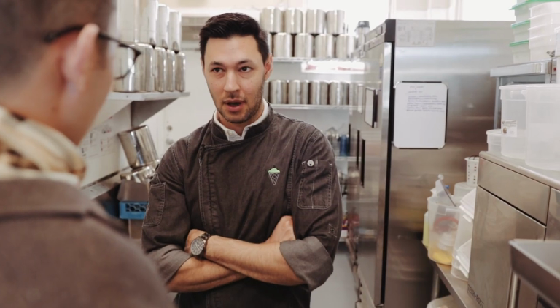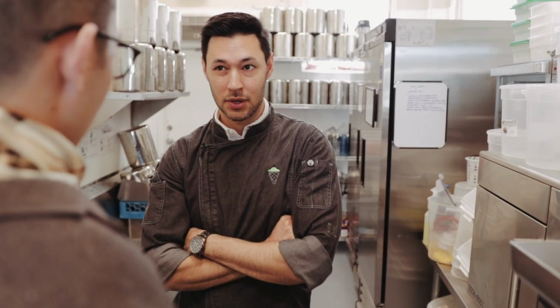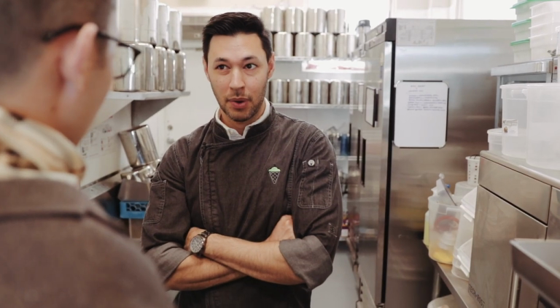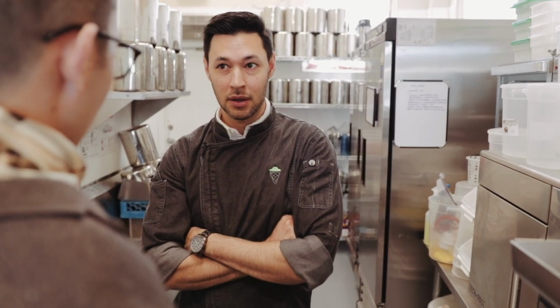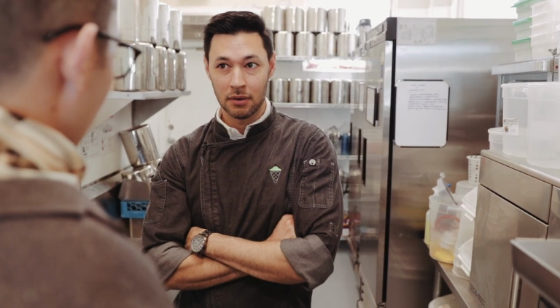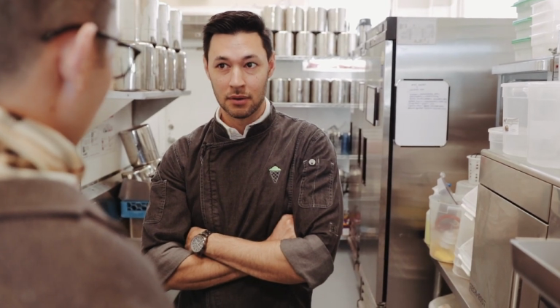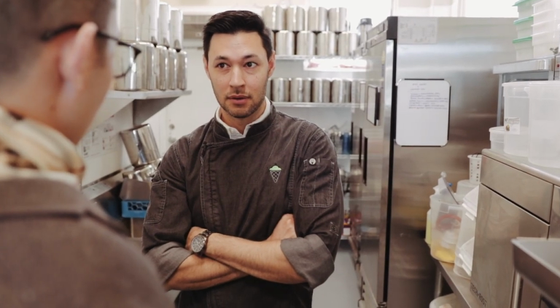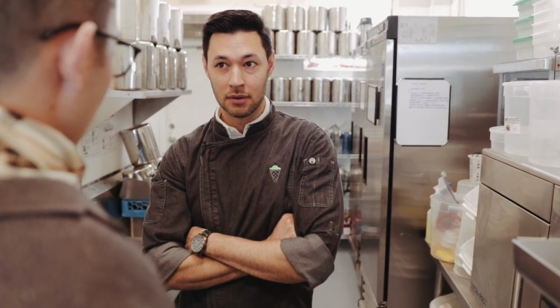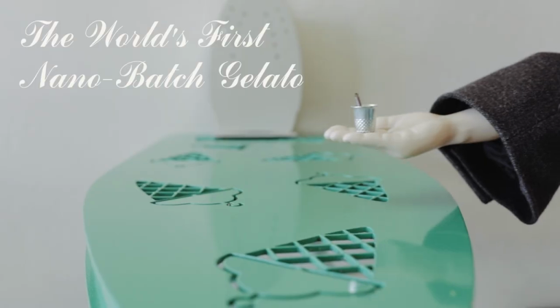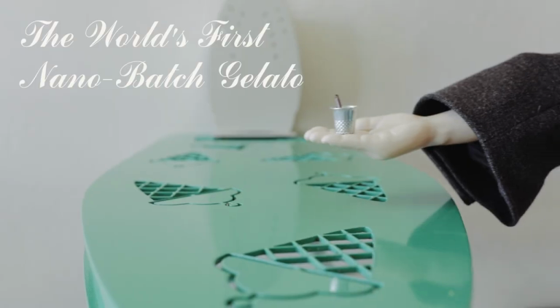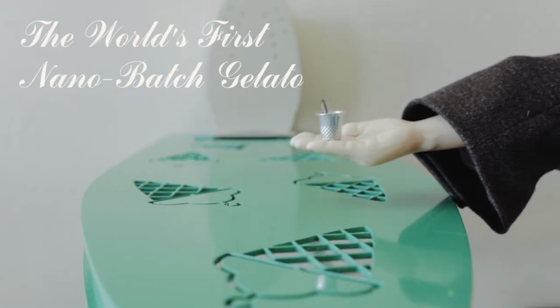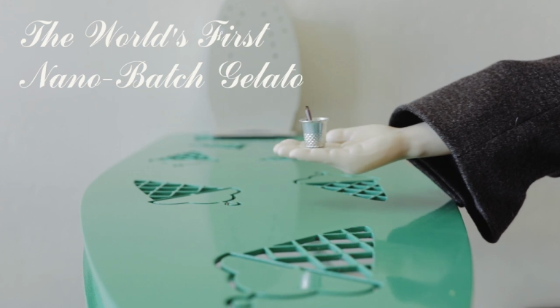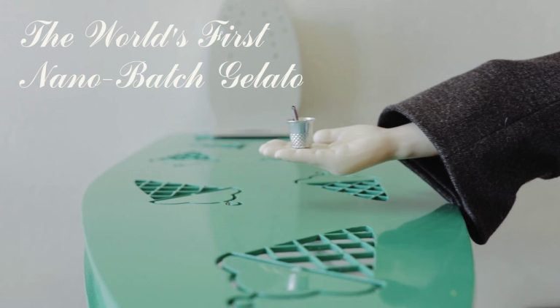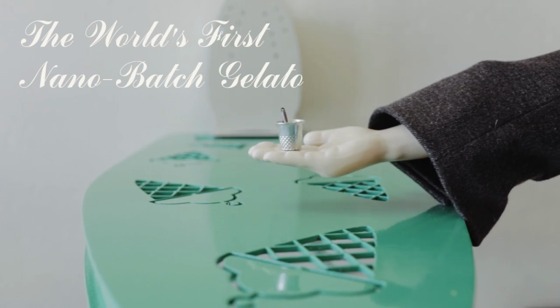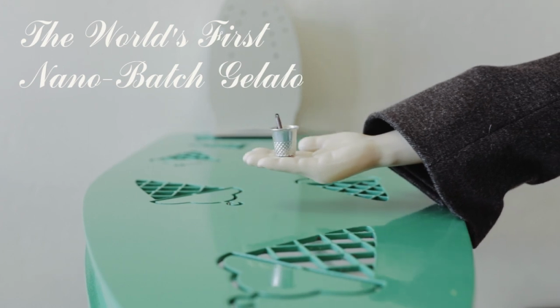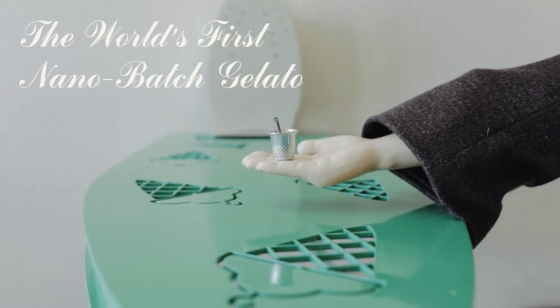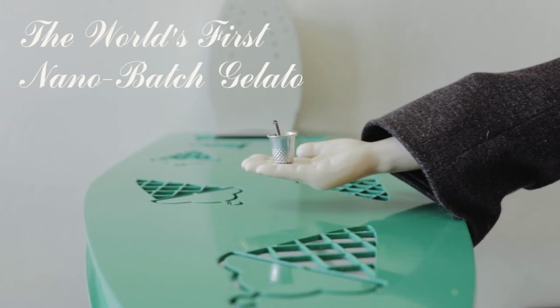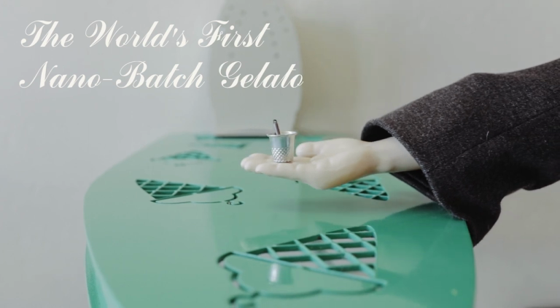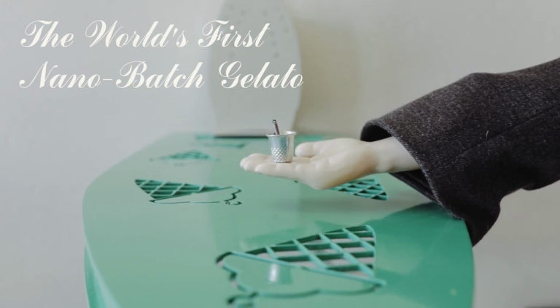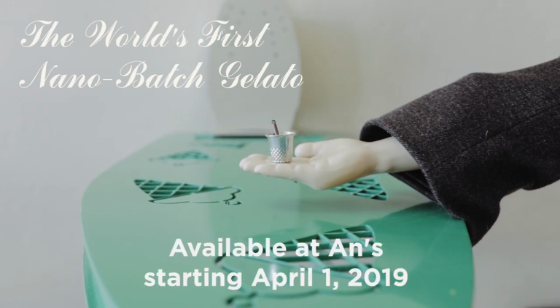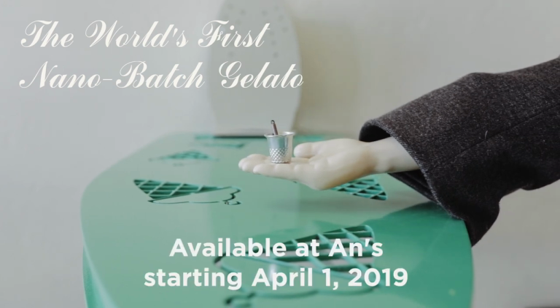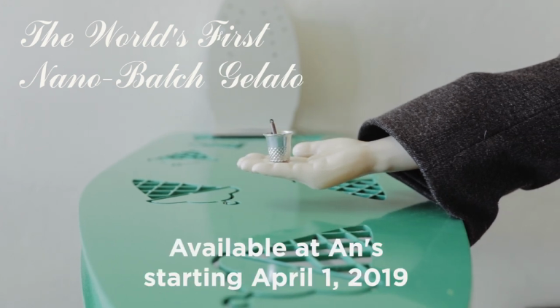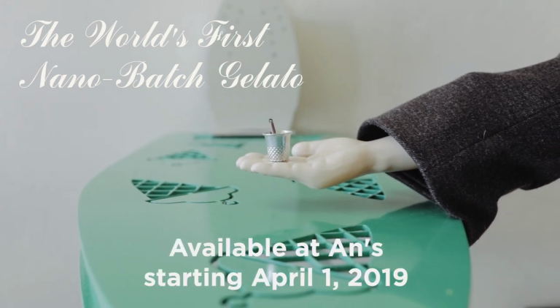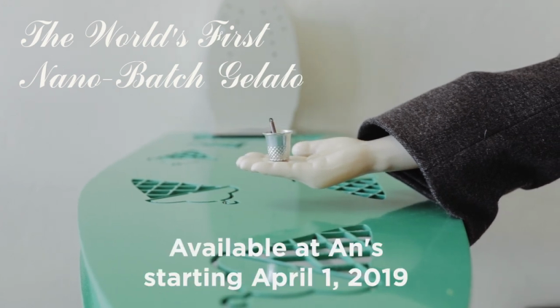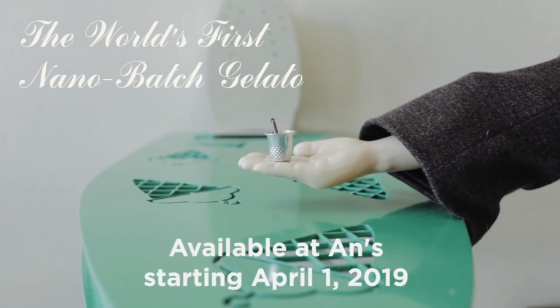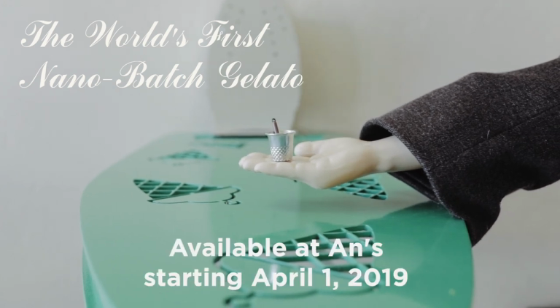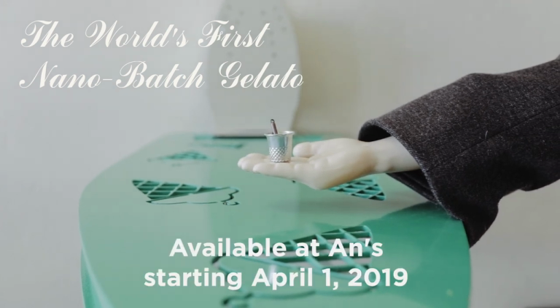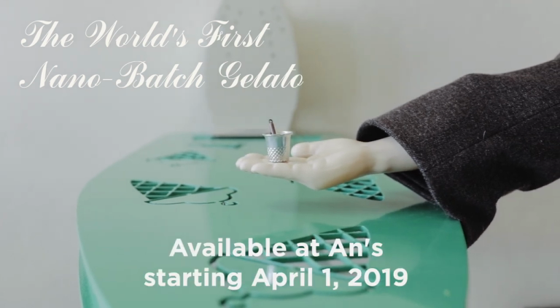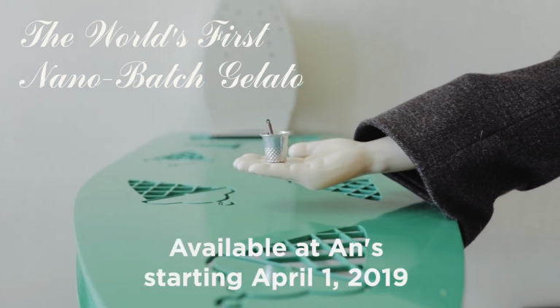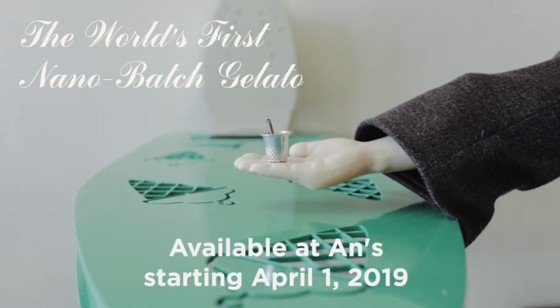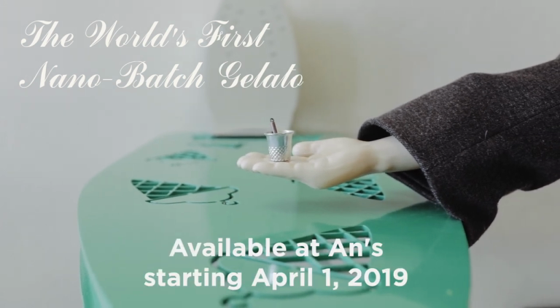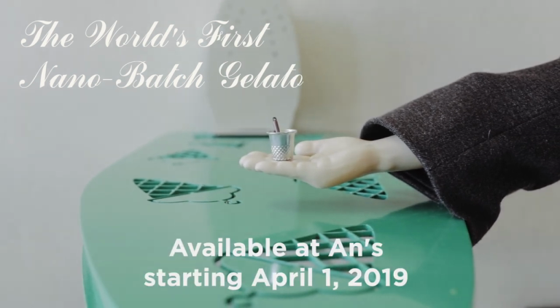How much are we paying you? Introducing the world's first nano-batch gelato, only at ONS Dry Cleaning.